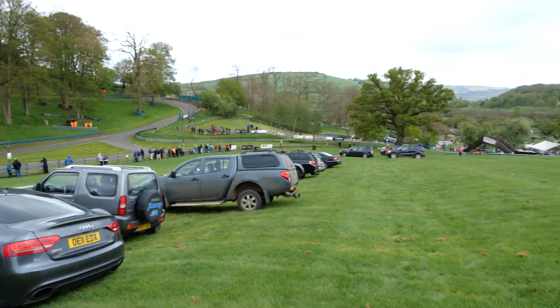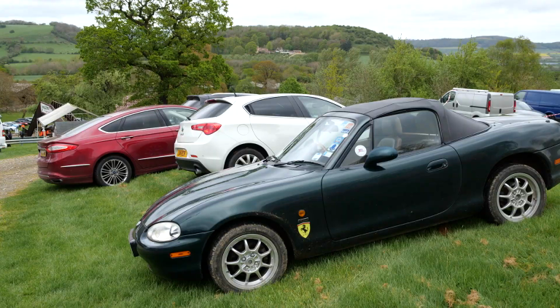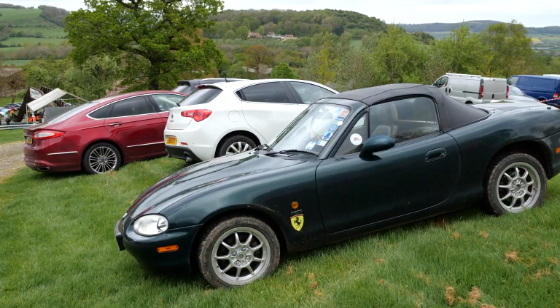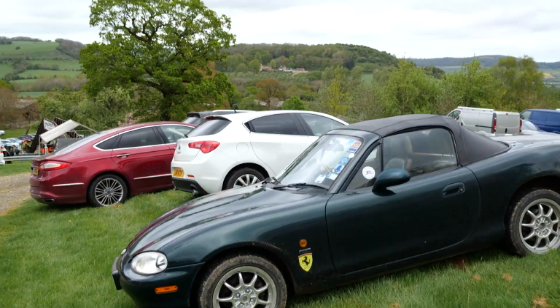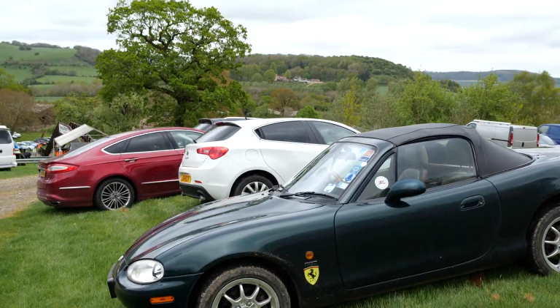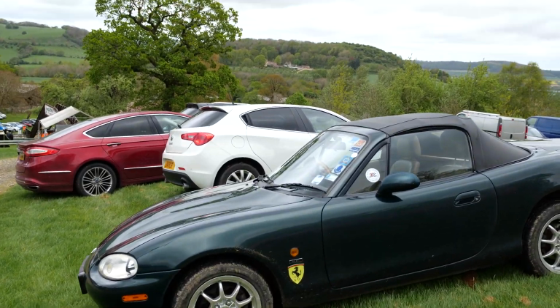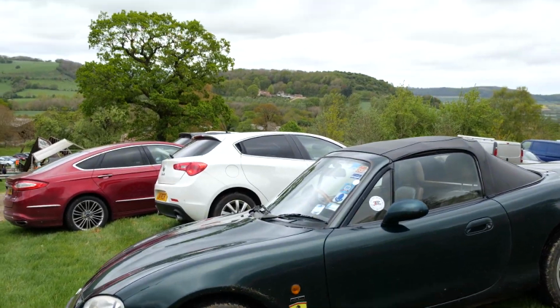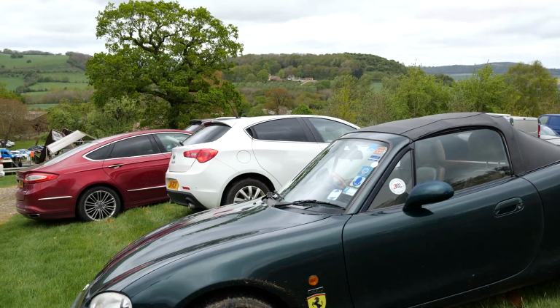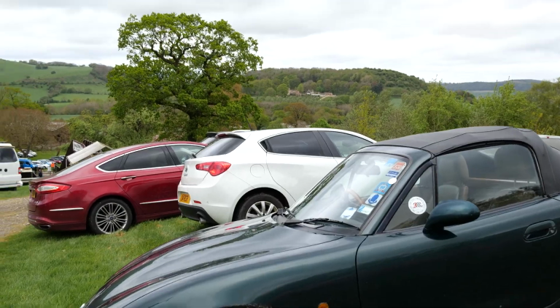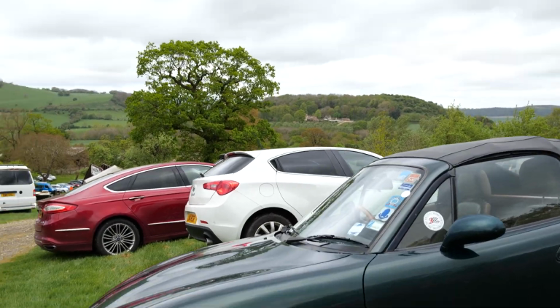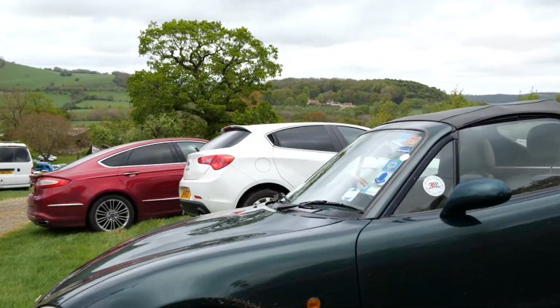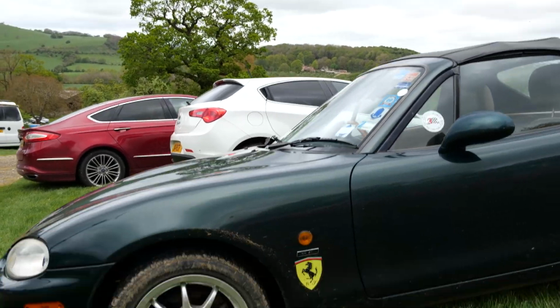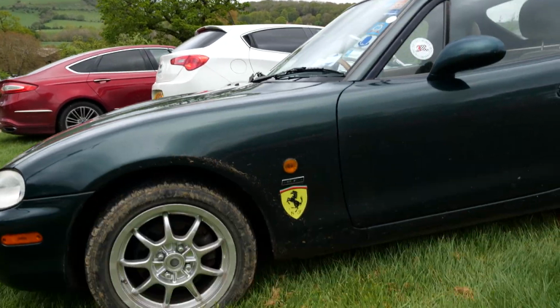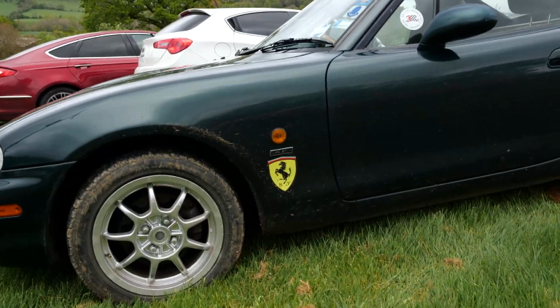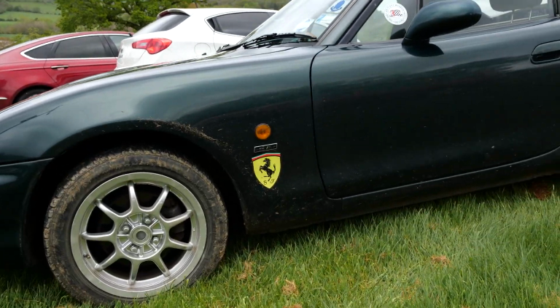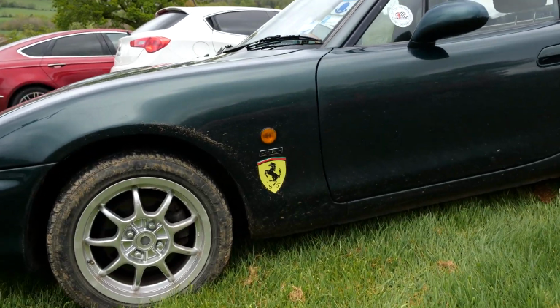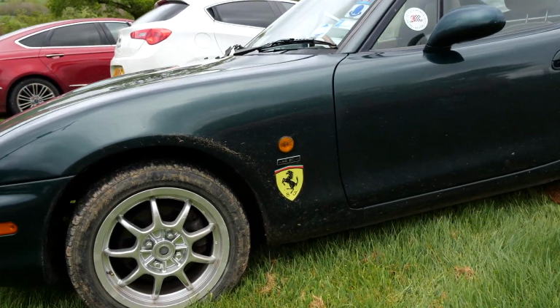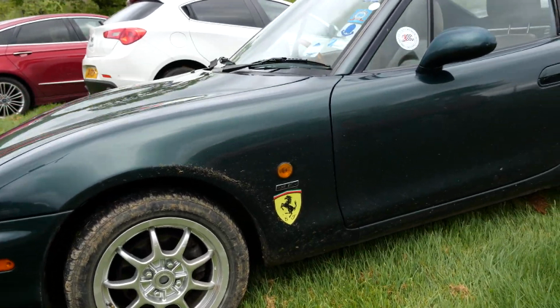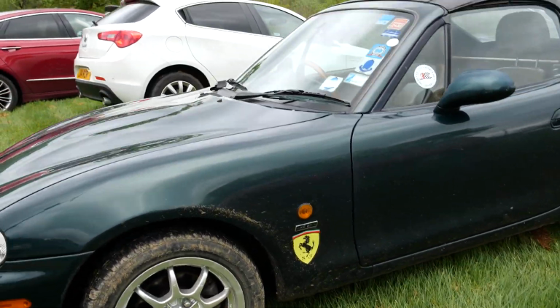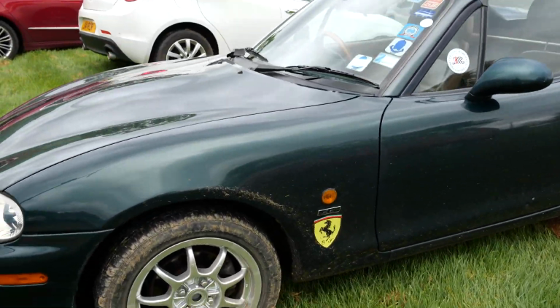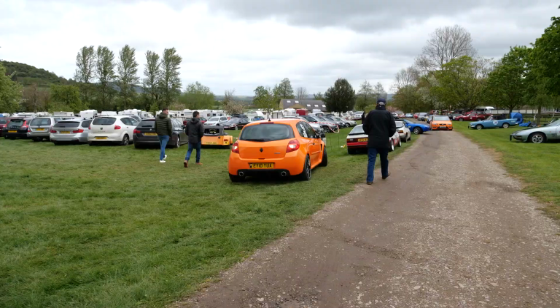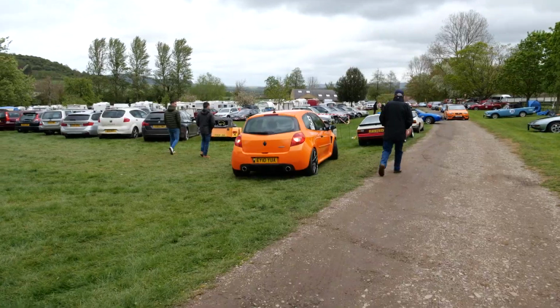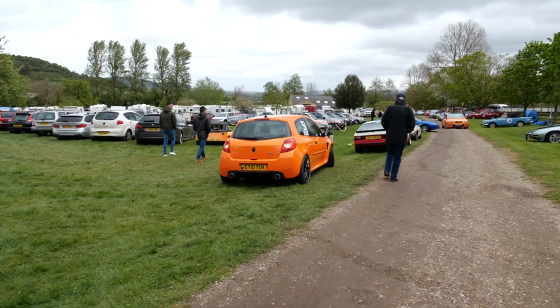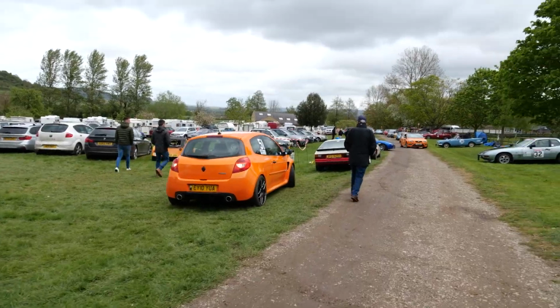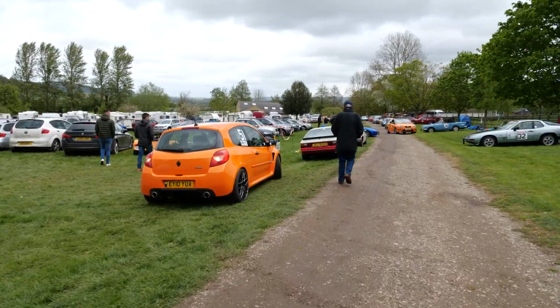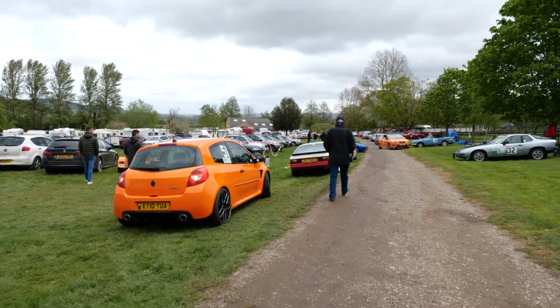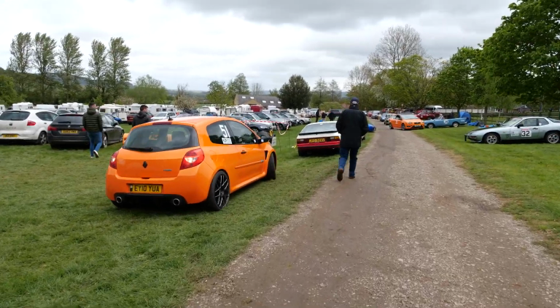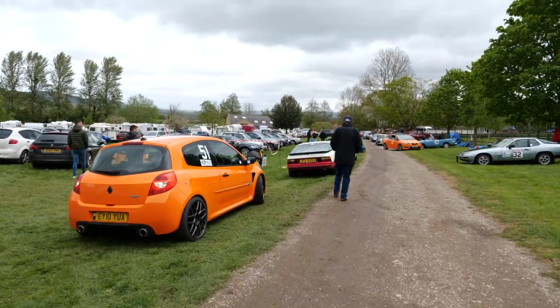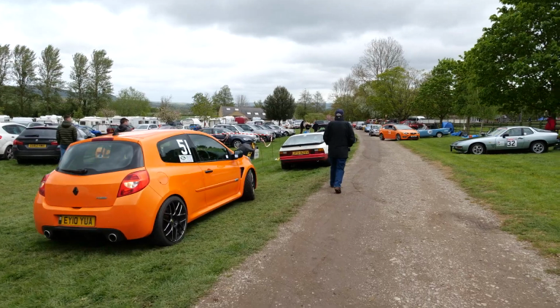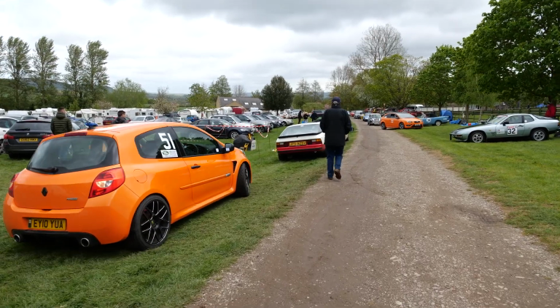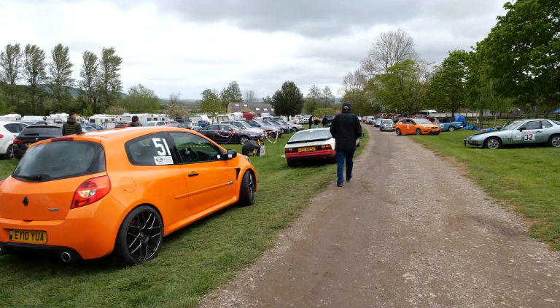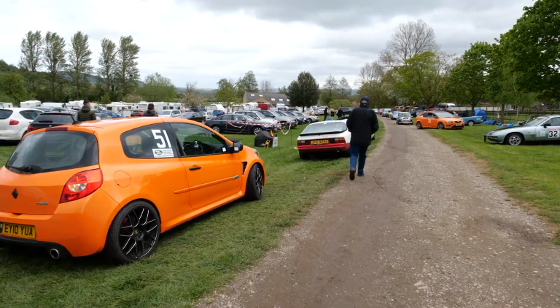There's an MX-5 with a Ferrari badge on it — no! This 924 sounds pretty good.